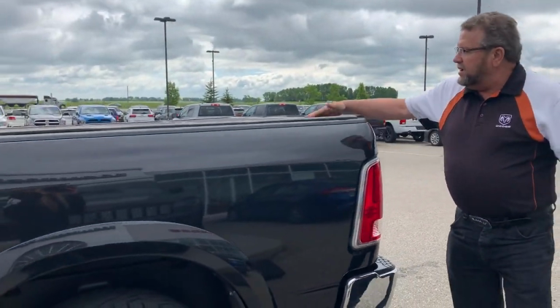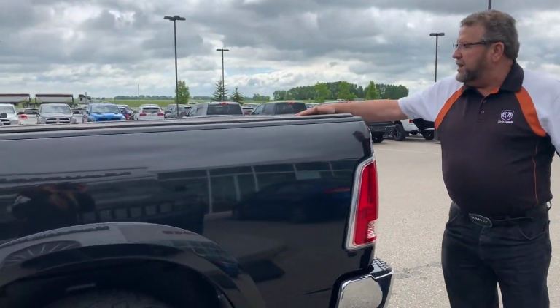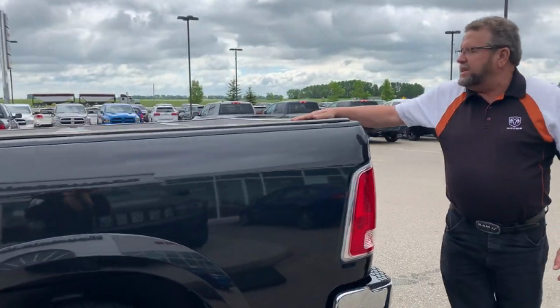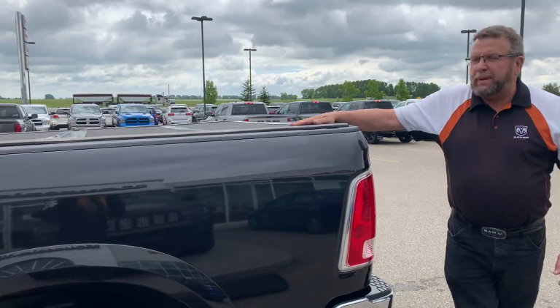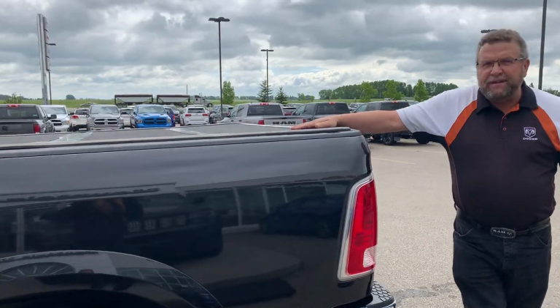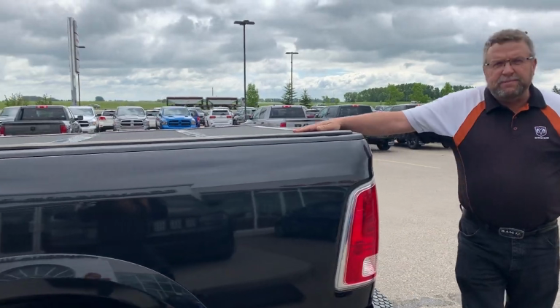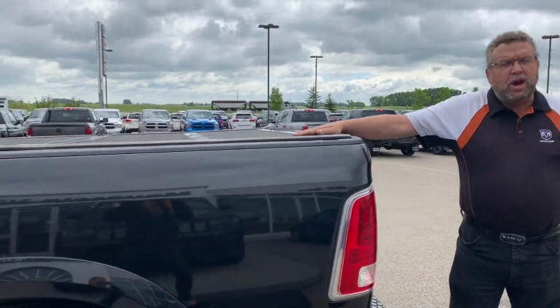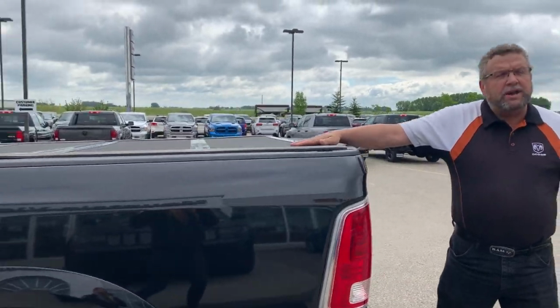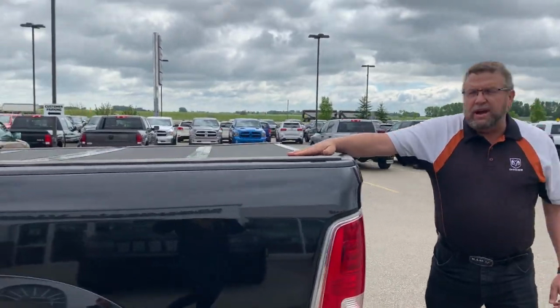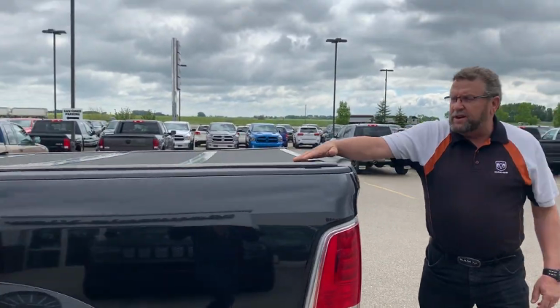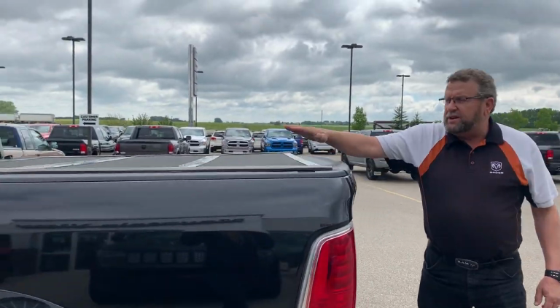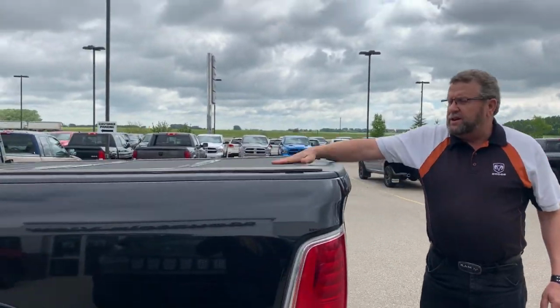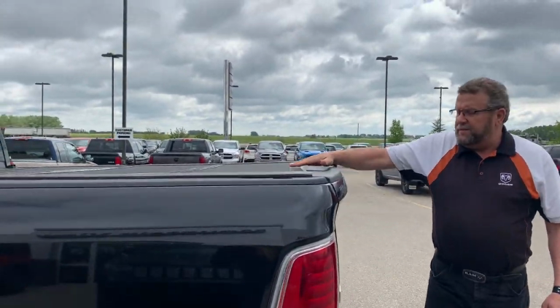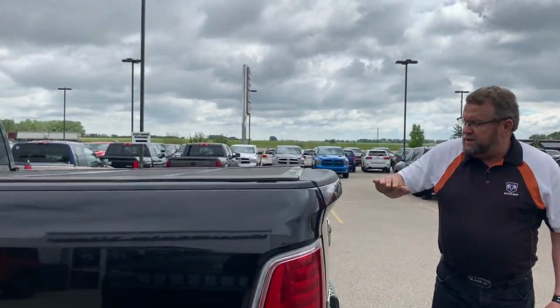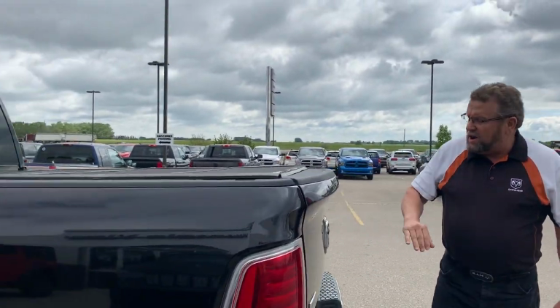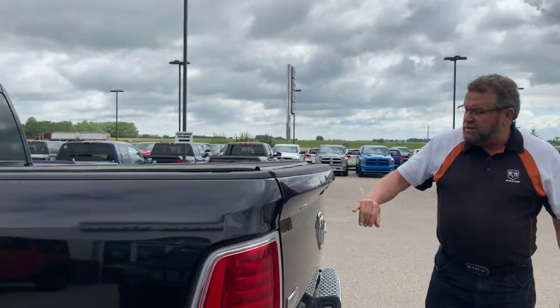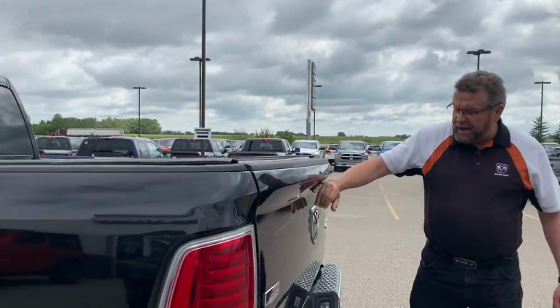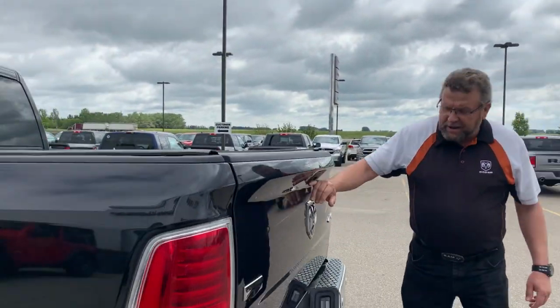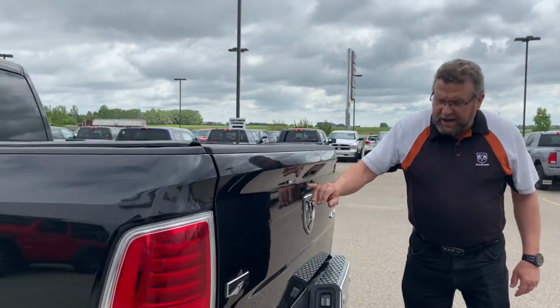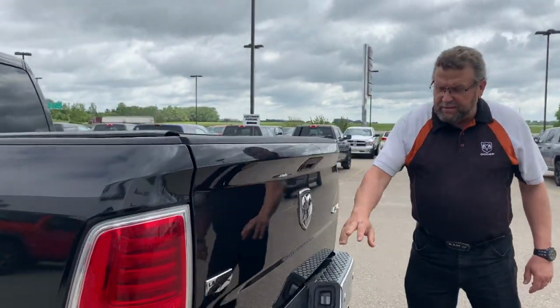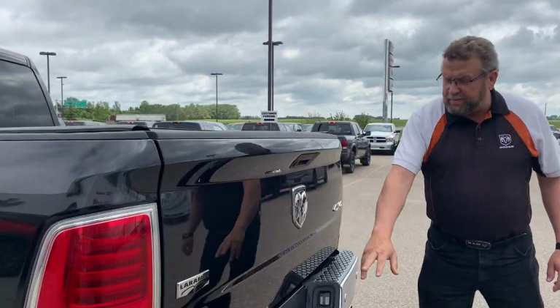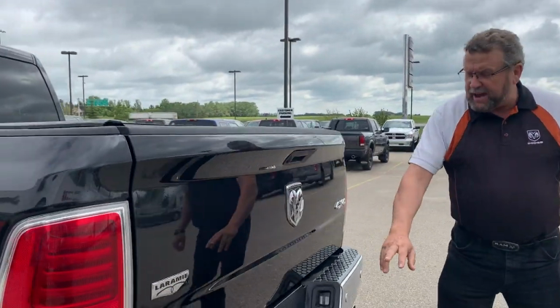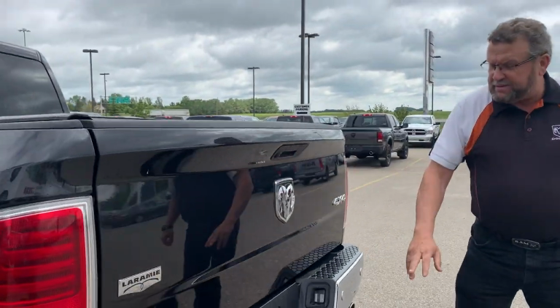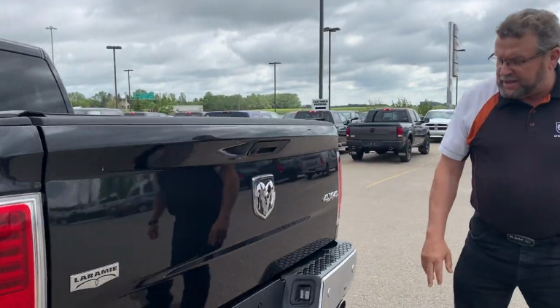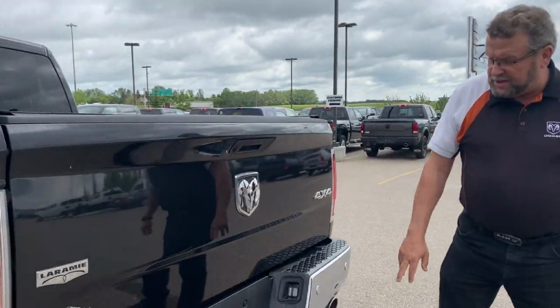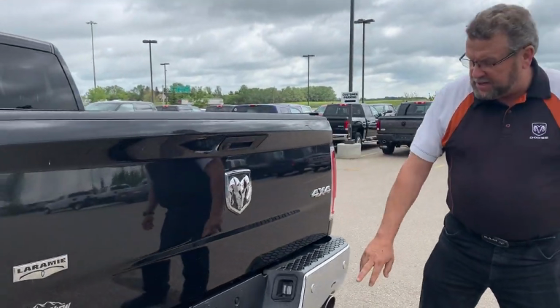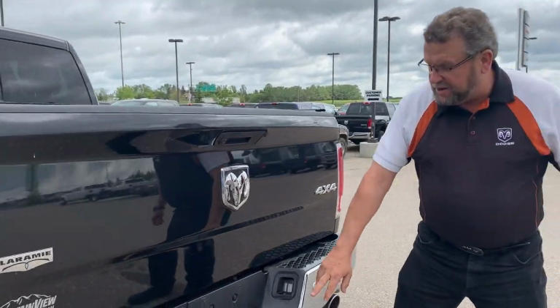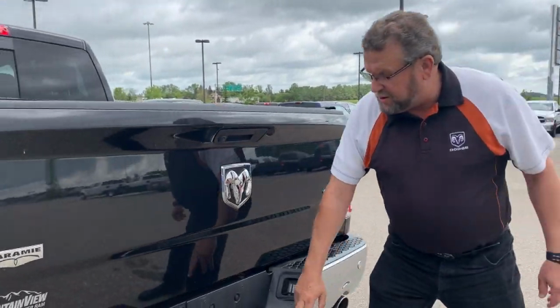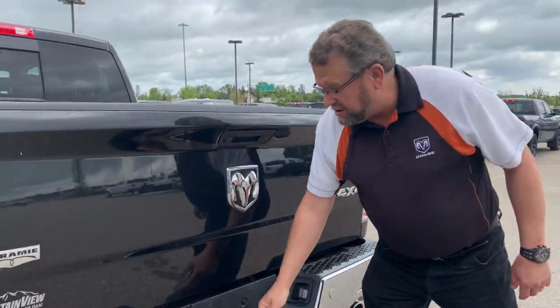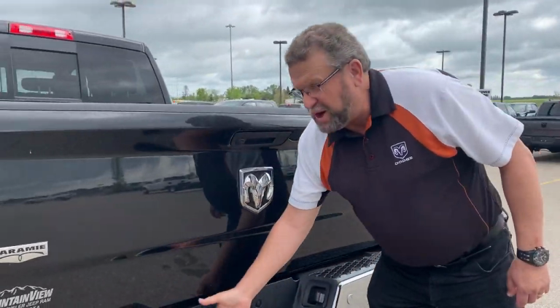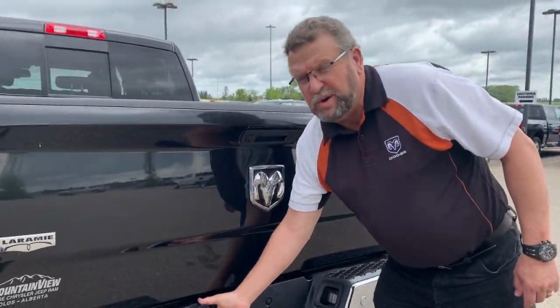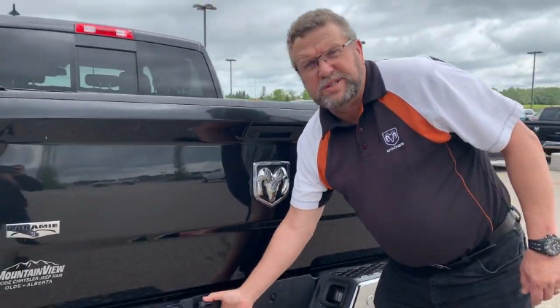A nice tri-fold tonneau cover, very solid backup camera, backup sensors, and your trailer tow.